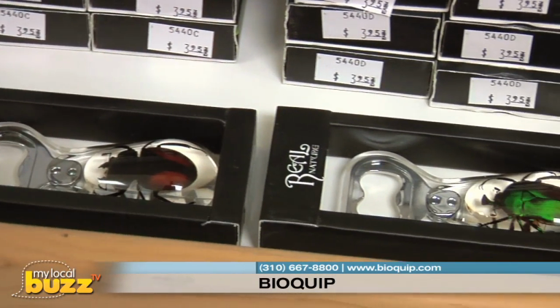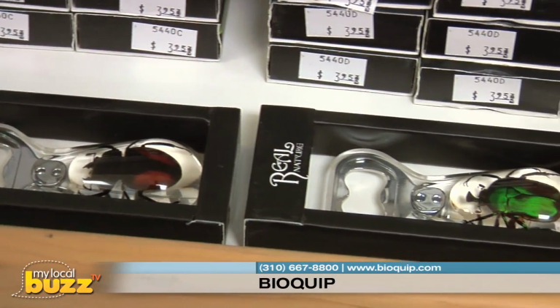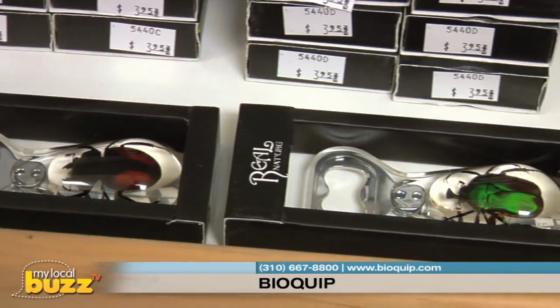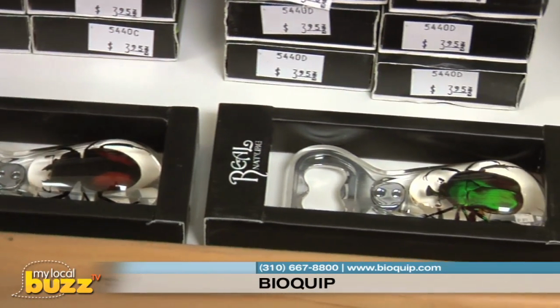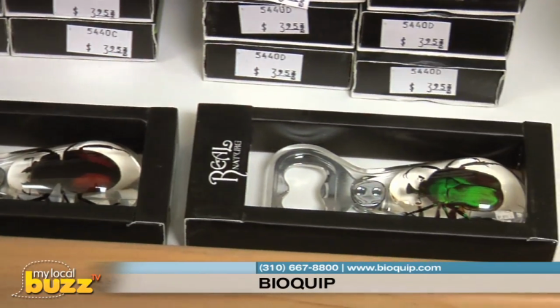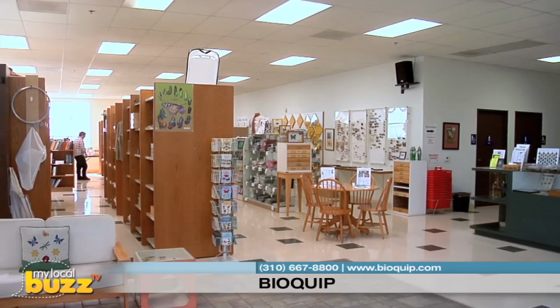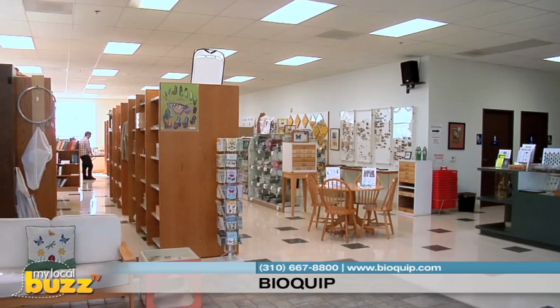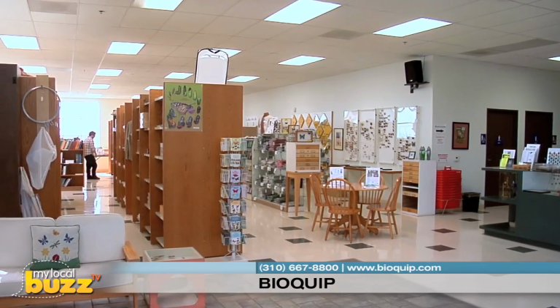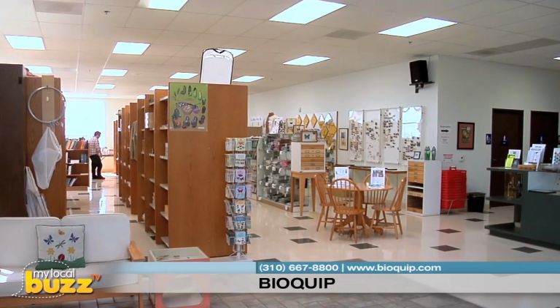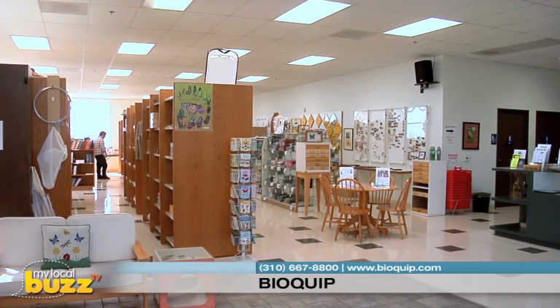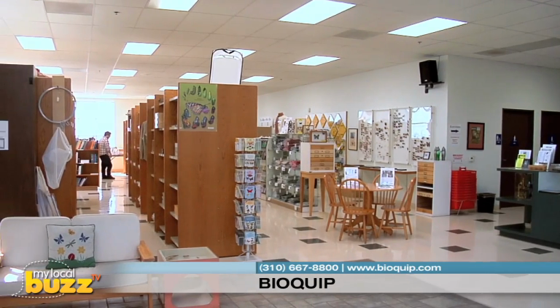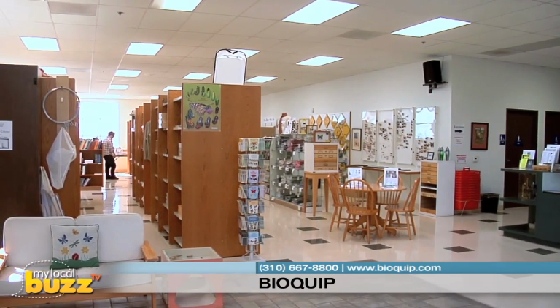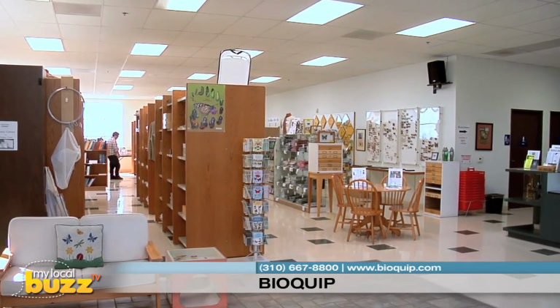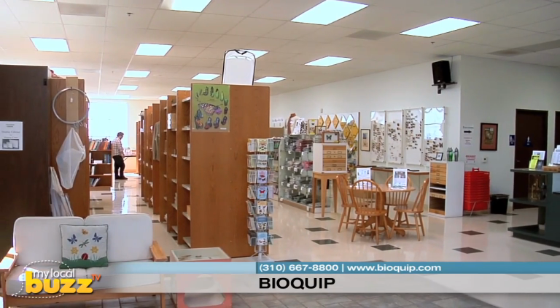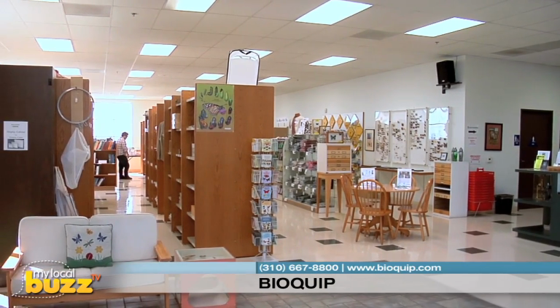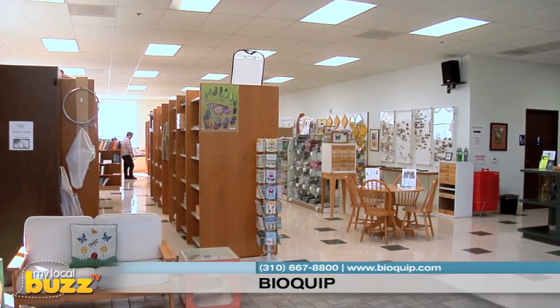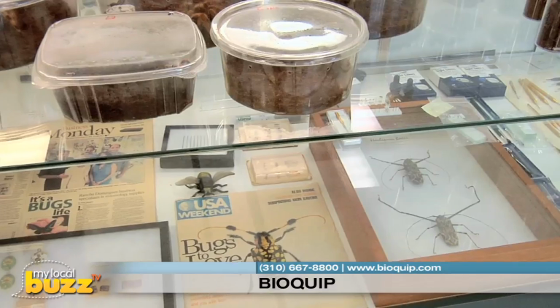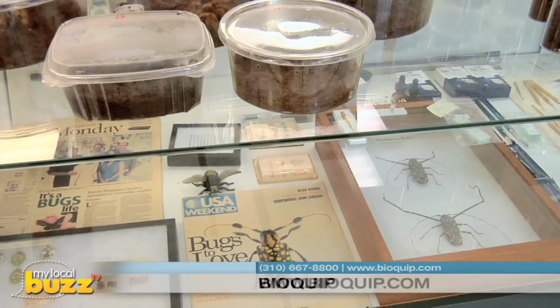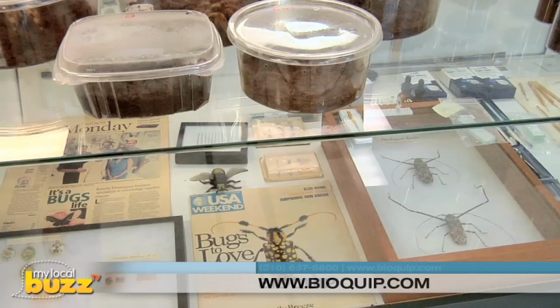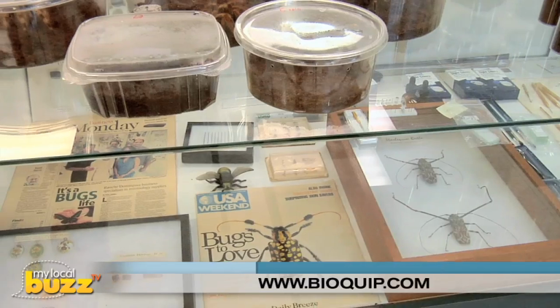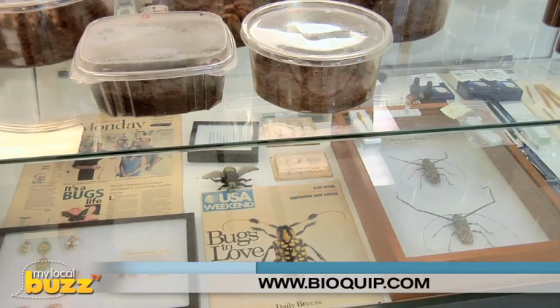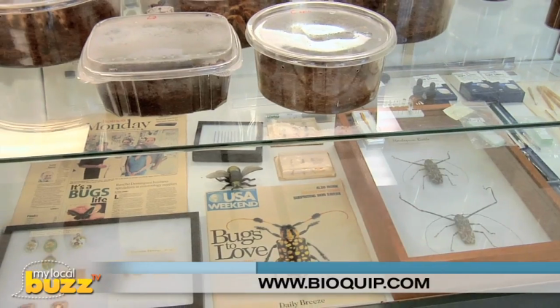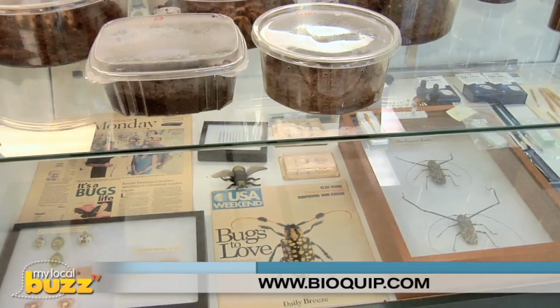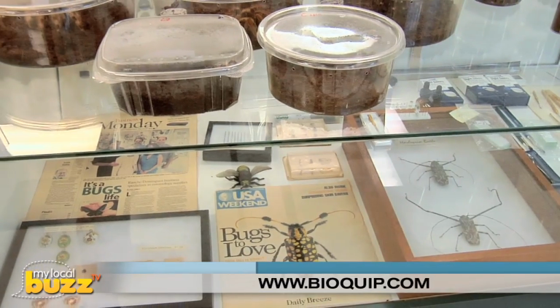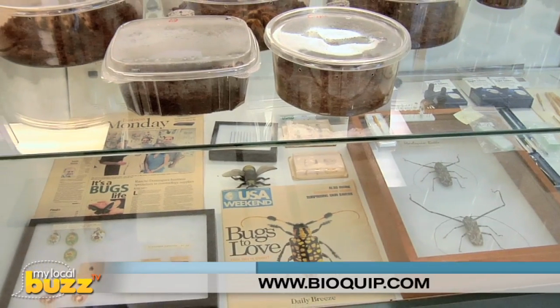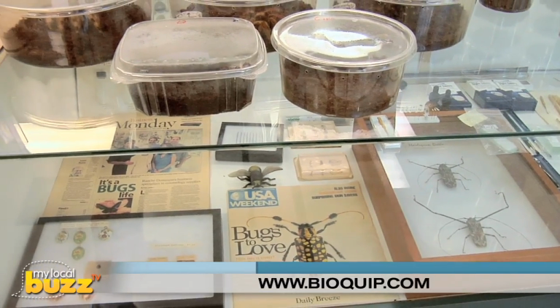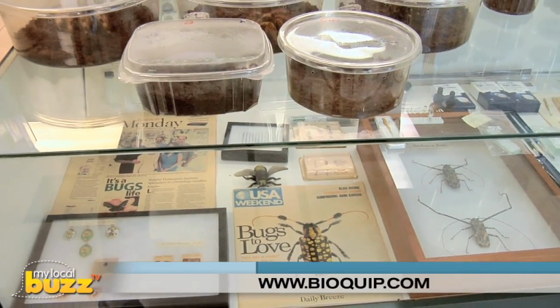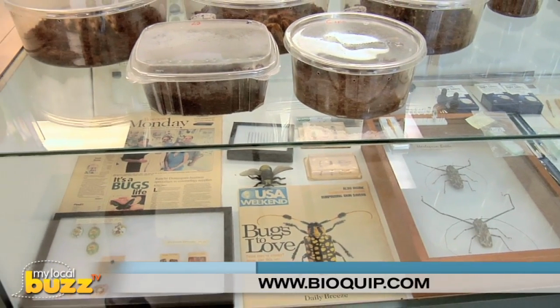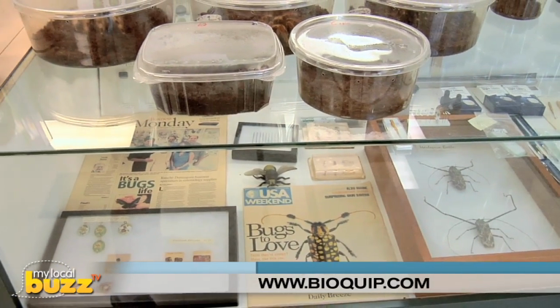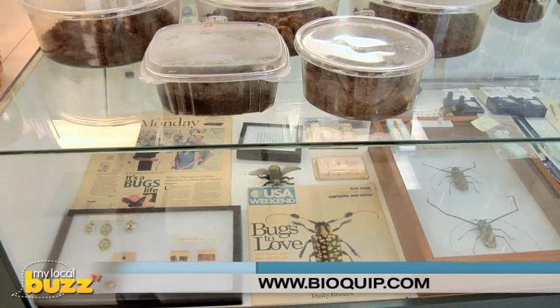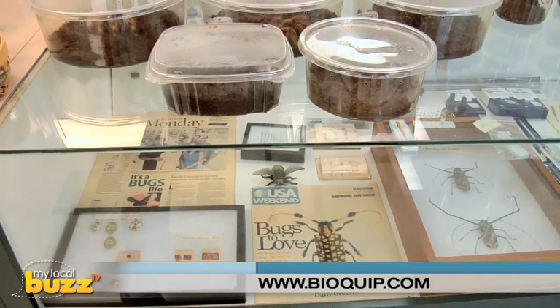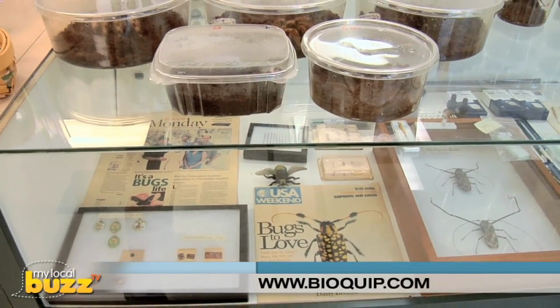It's easy to see why BioQuip is the go-to source for all your entomological needs. Find out more at BioQuip.com.